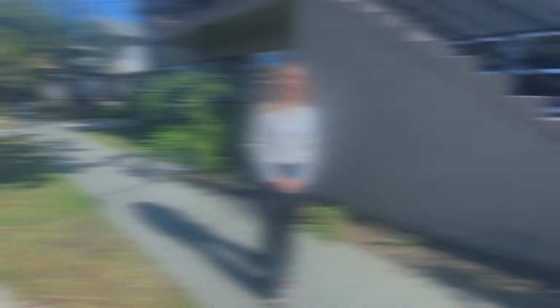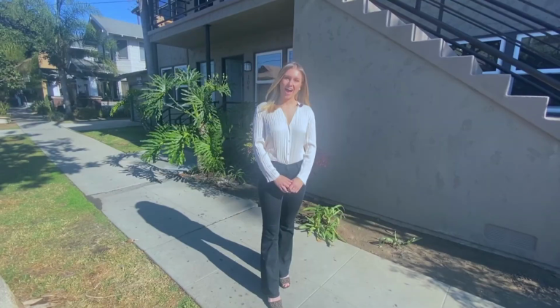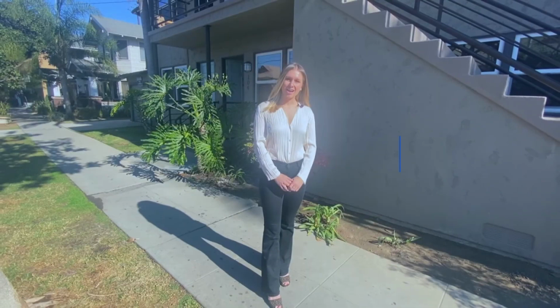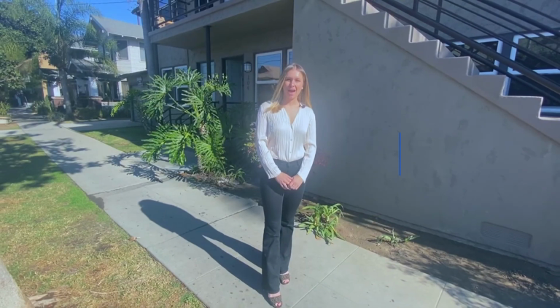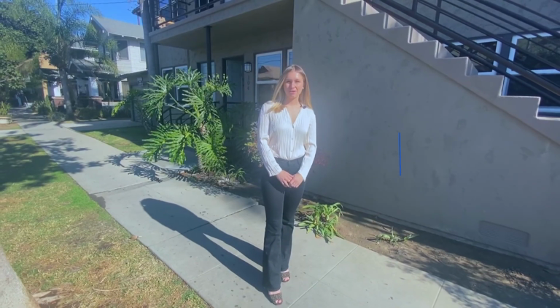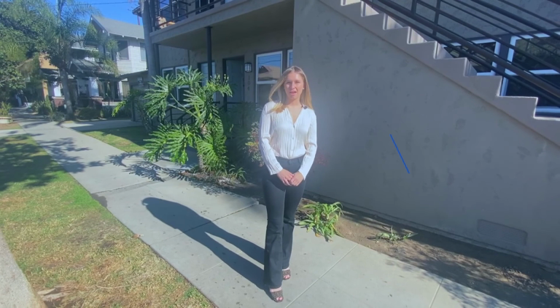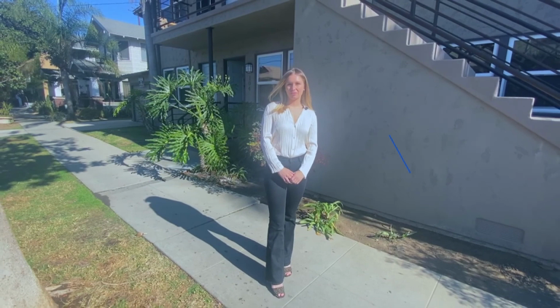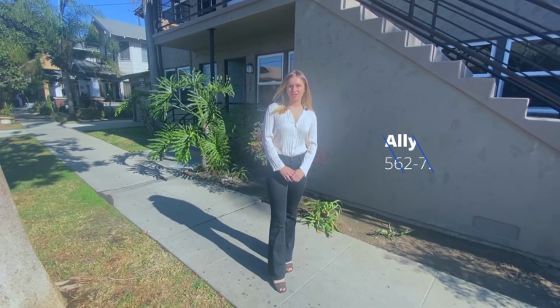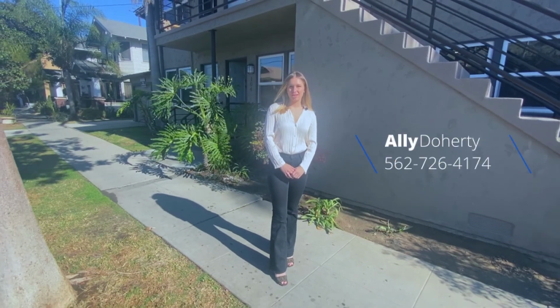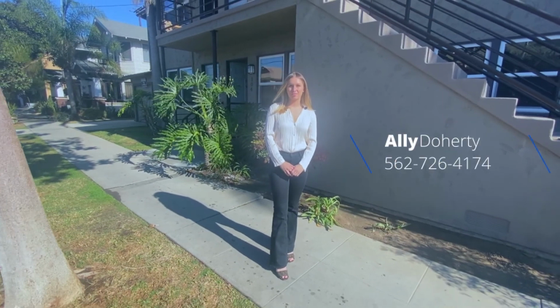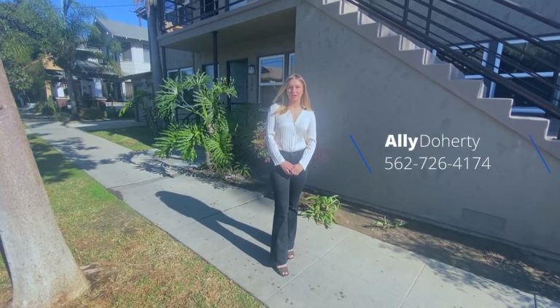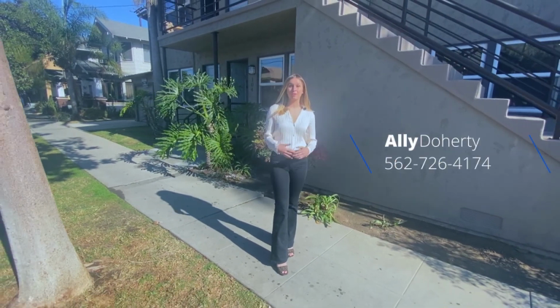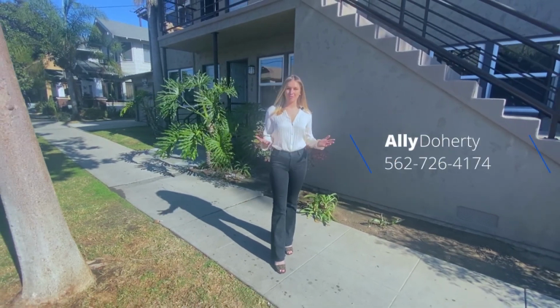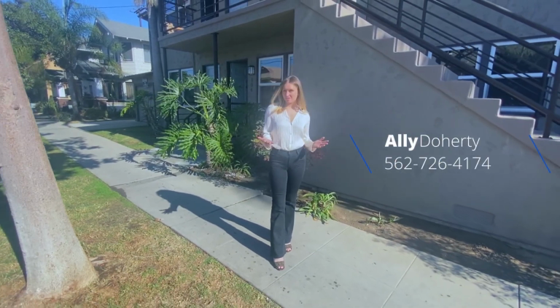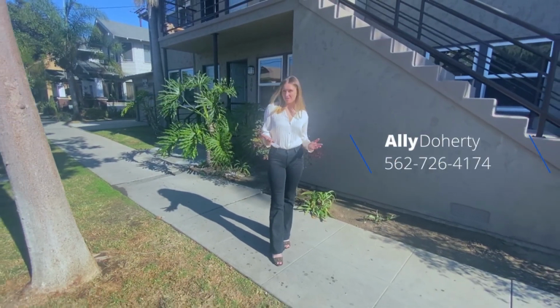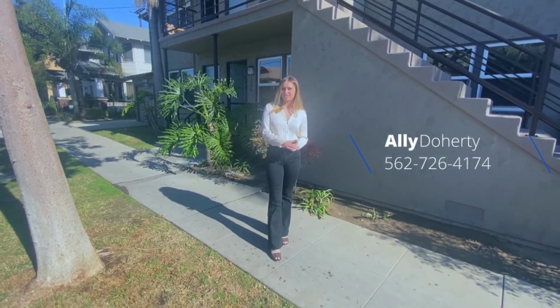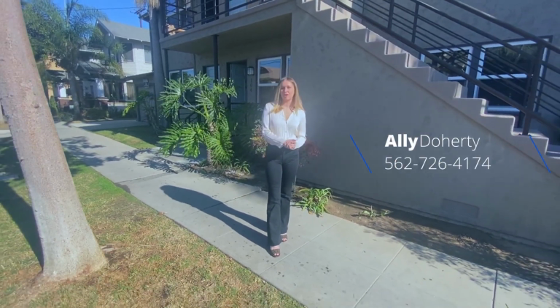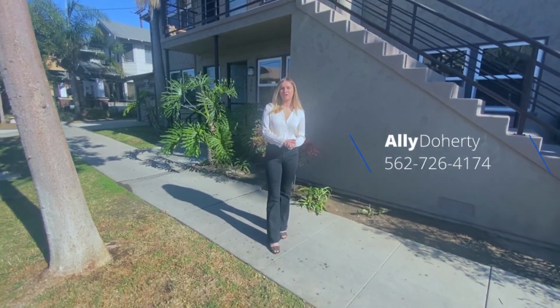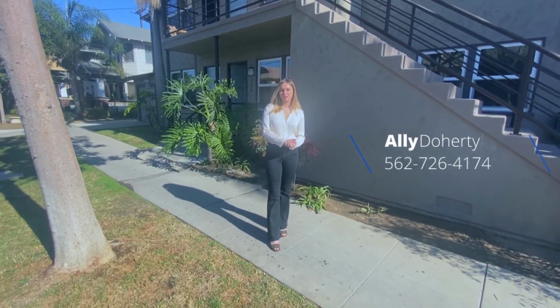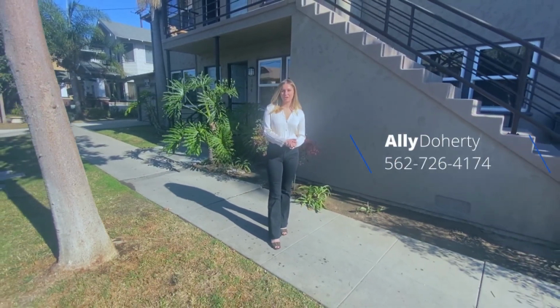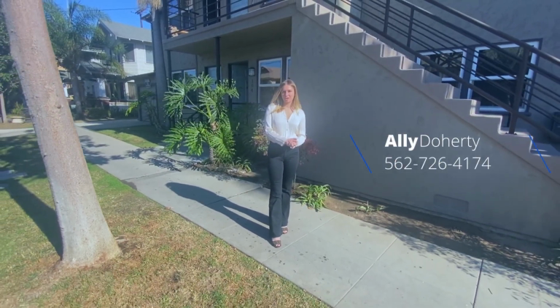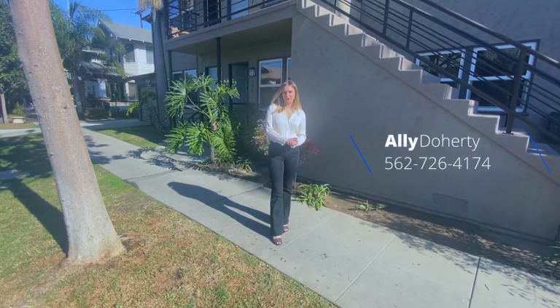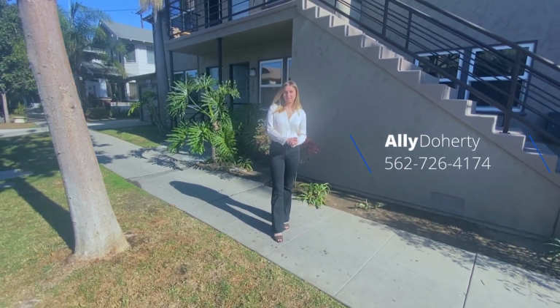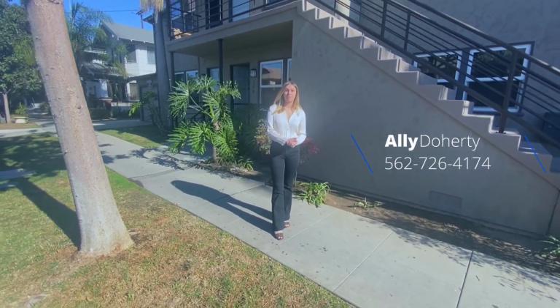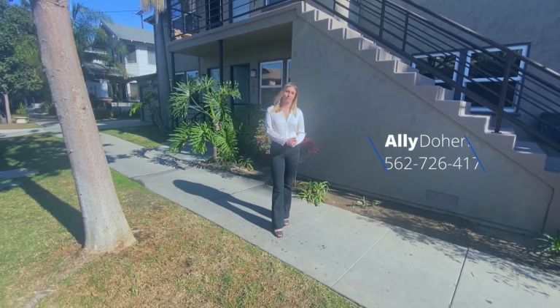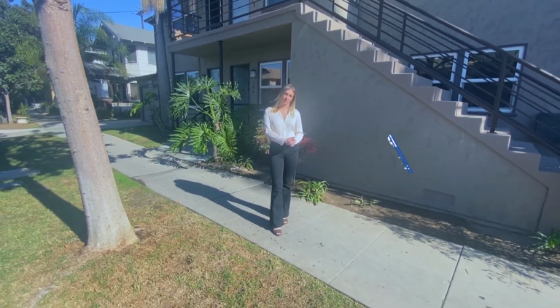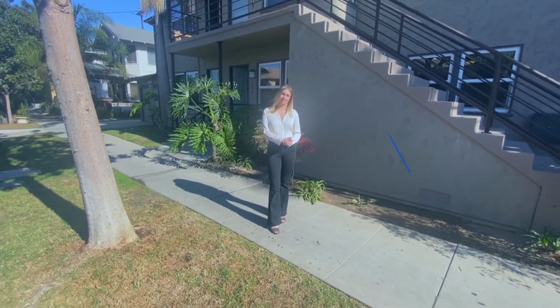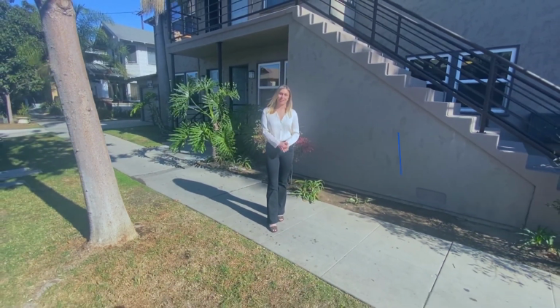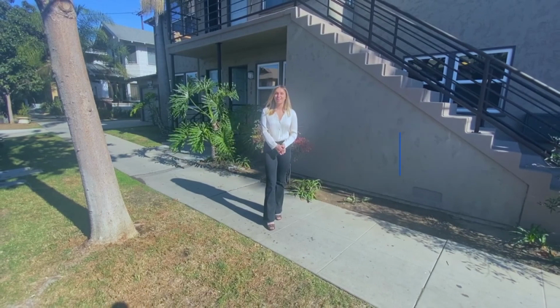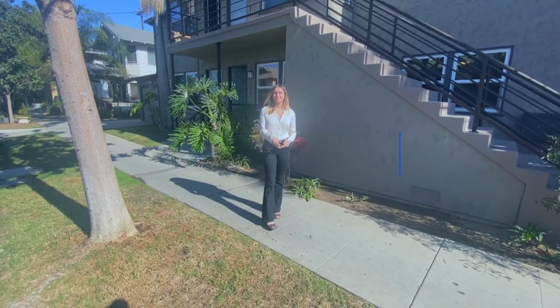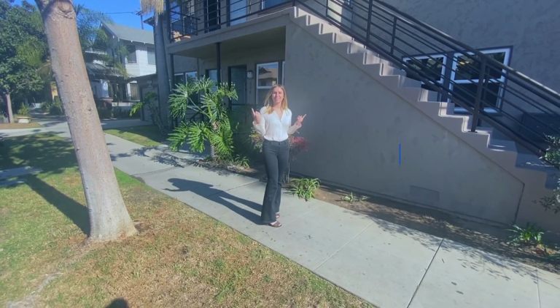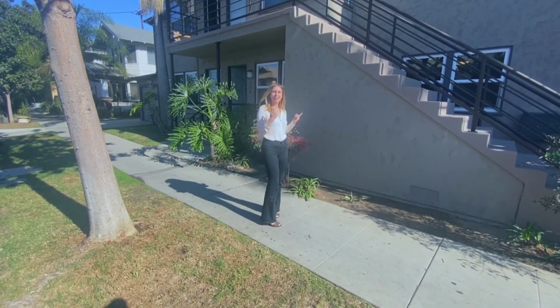Hi, I'm Ally with LMDG and I'm here a block away from the beach at one of our newly renovated apartments at 104 Gaviota. Let's go check it out.